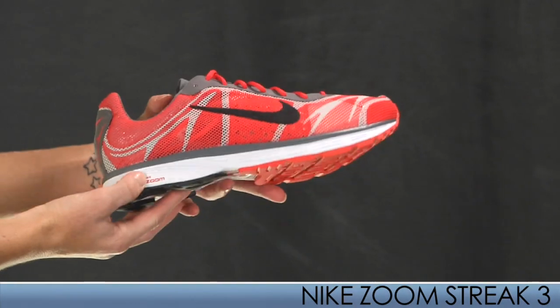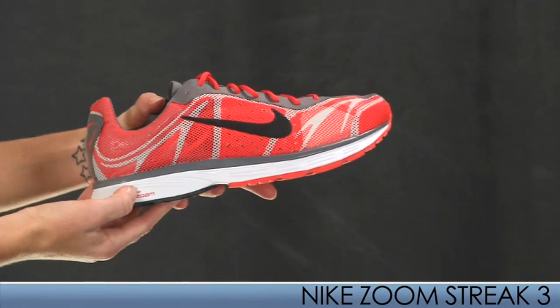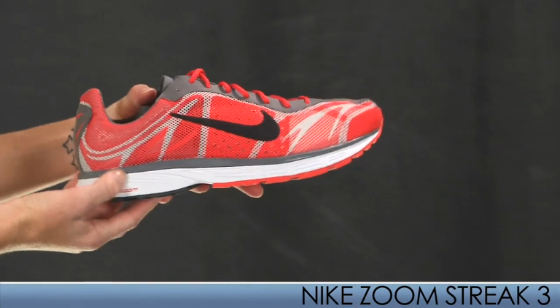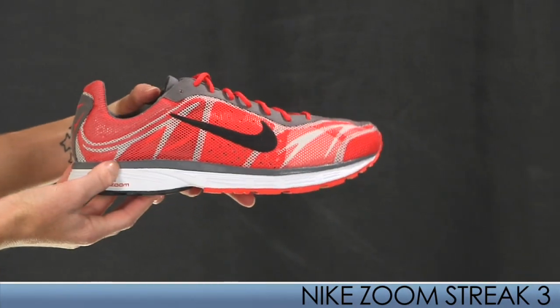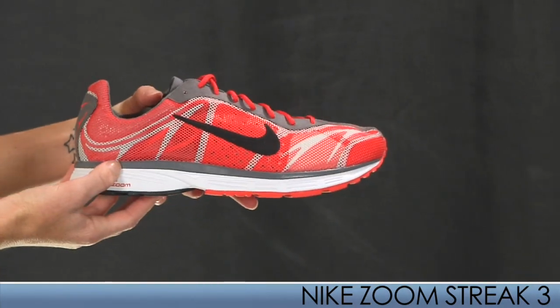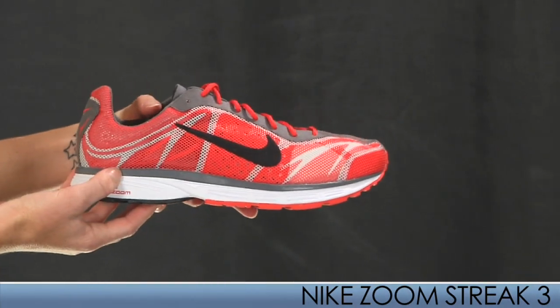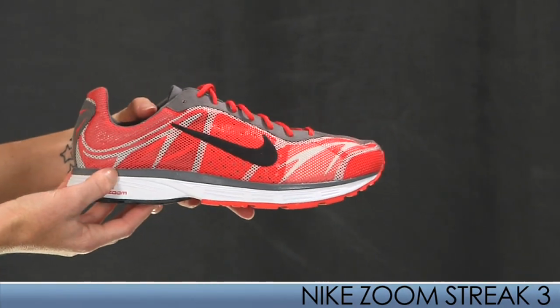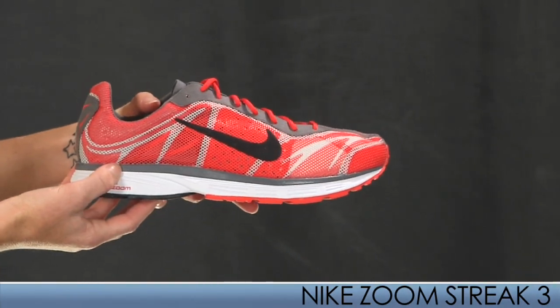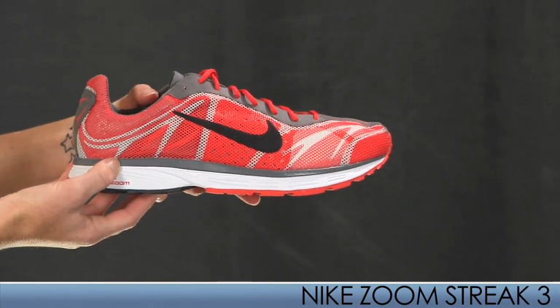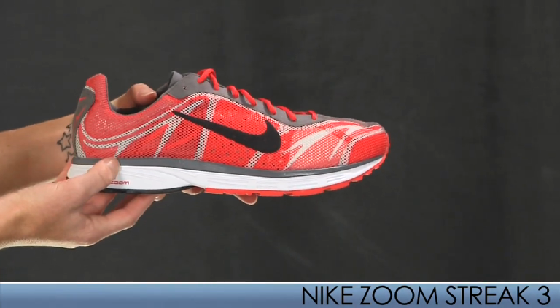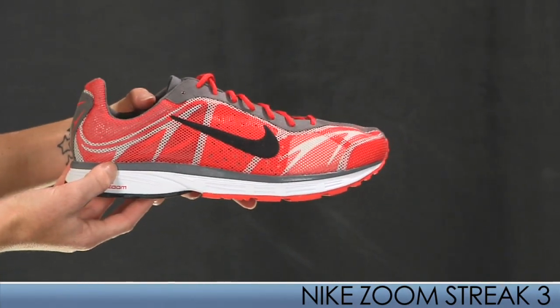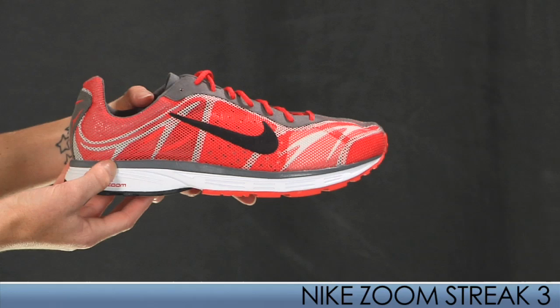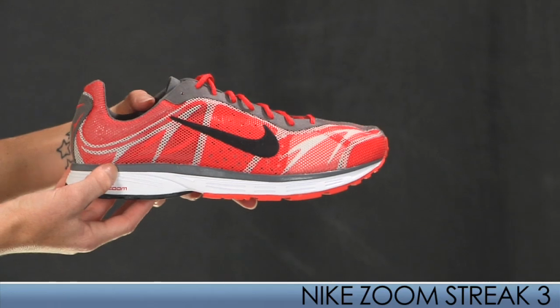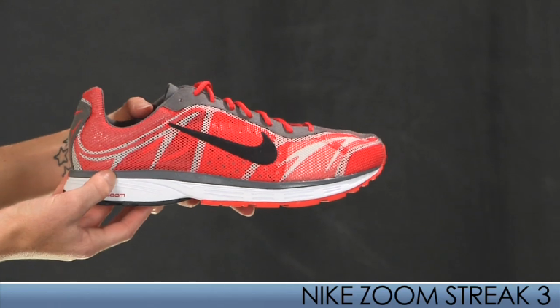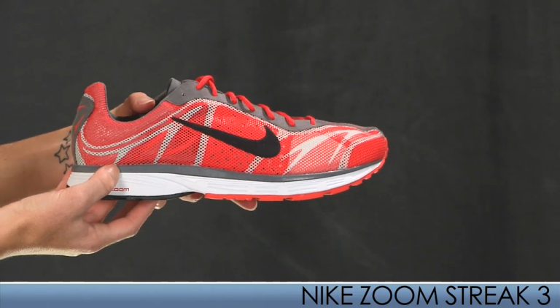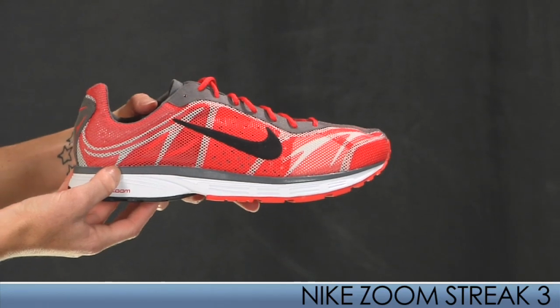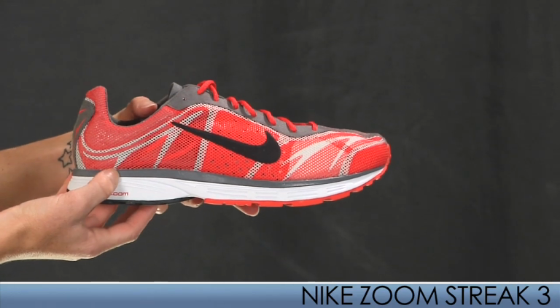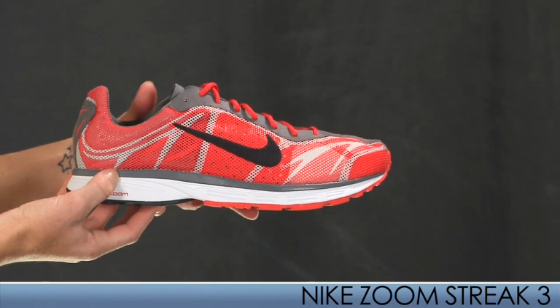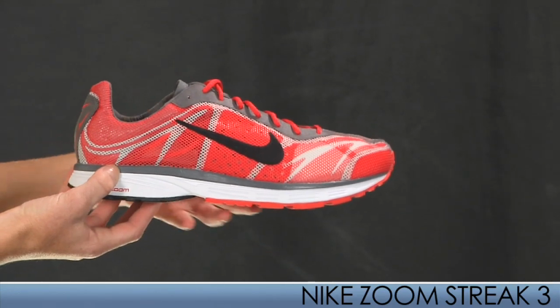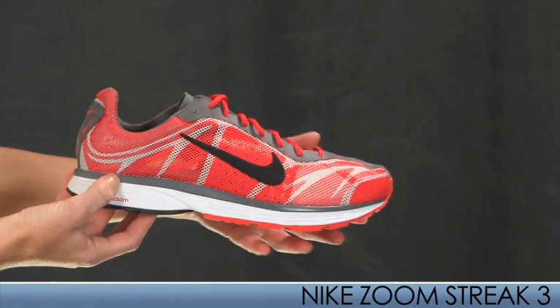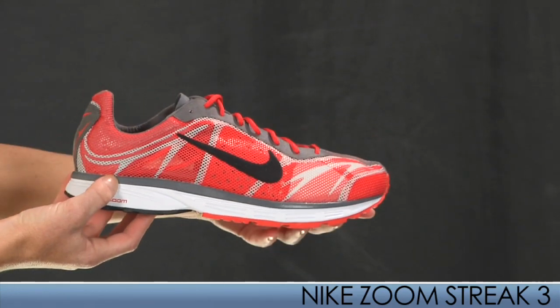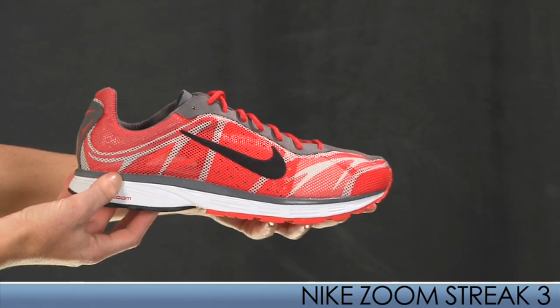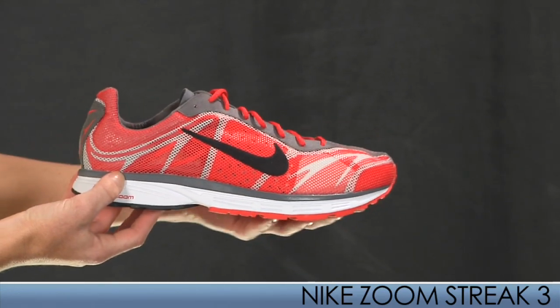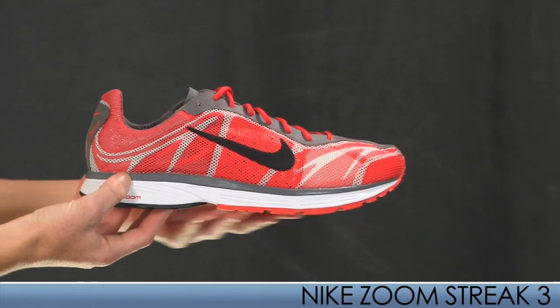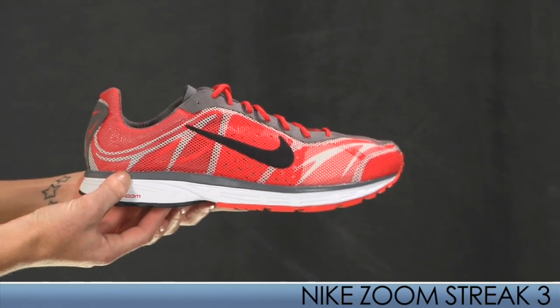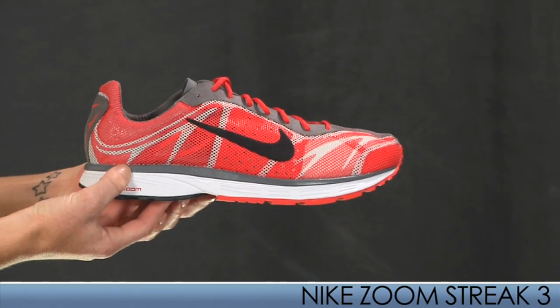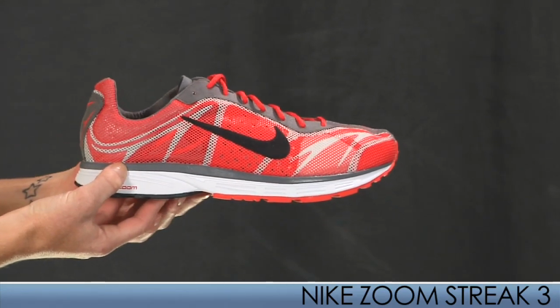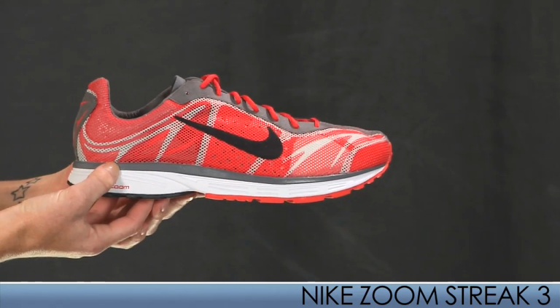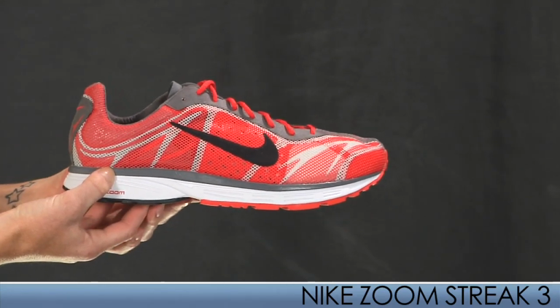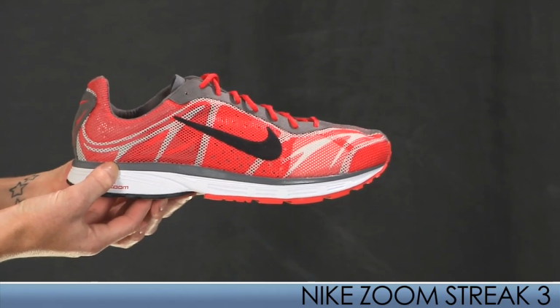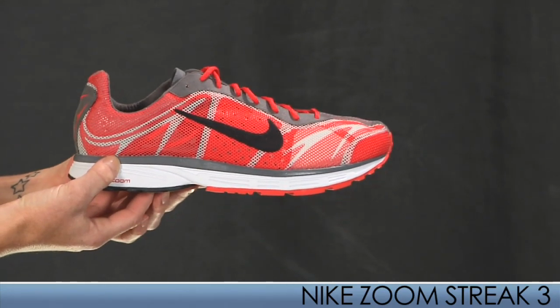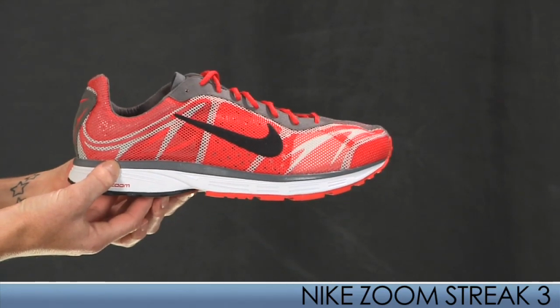This is insanely light at 6.7 ounces for a mid-size 9. It's great for distances from the 5K up to the marathon.